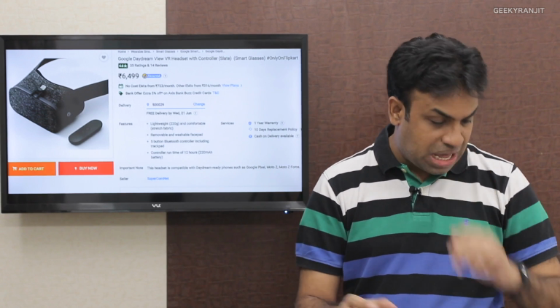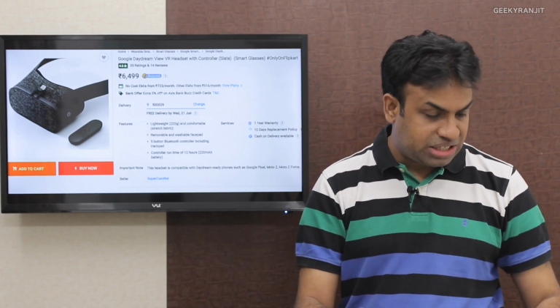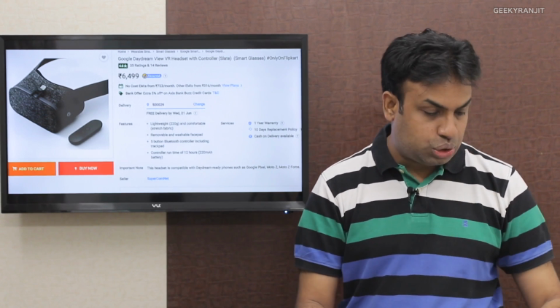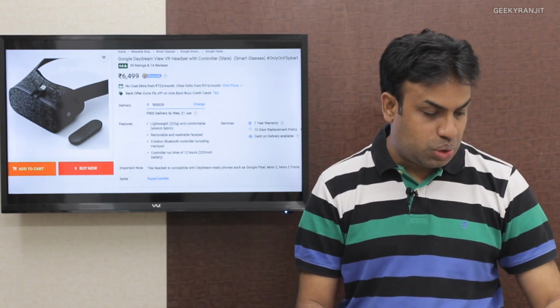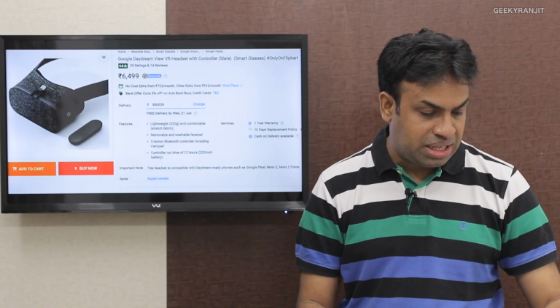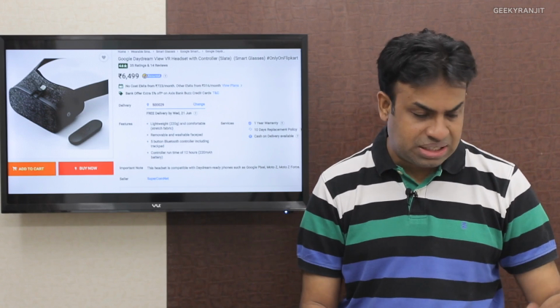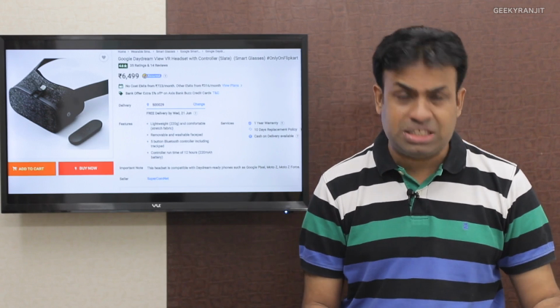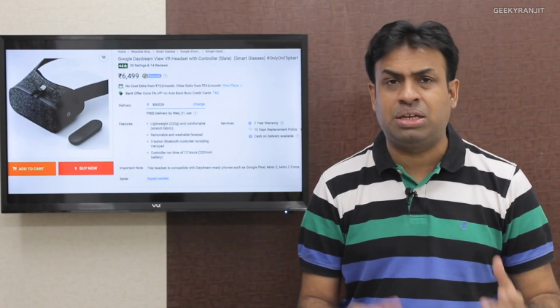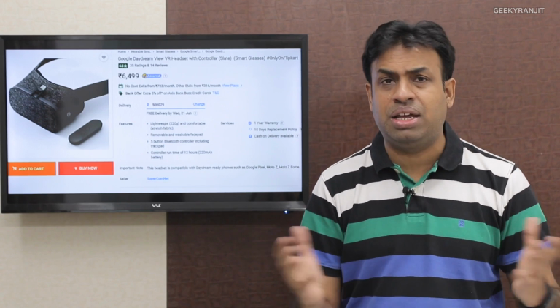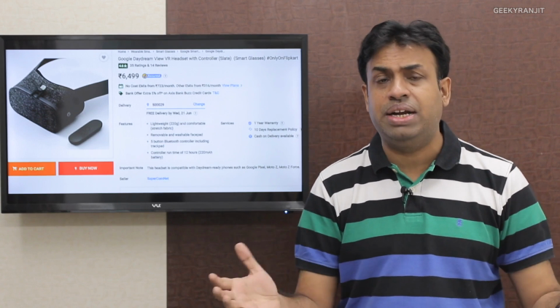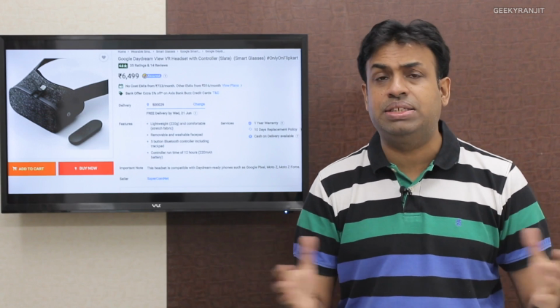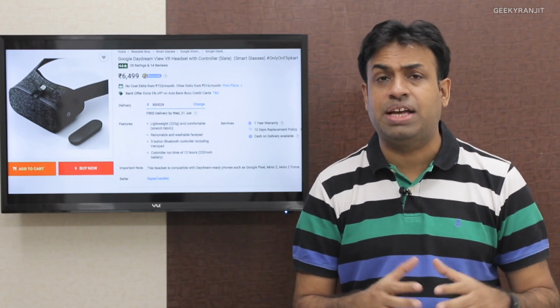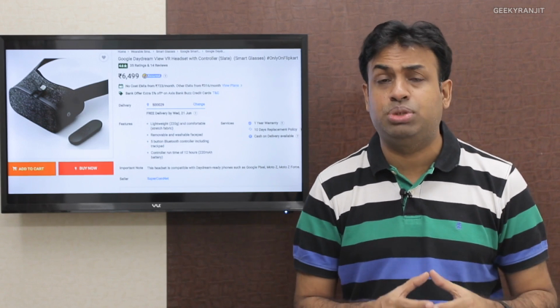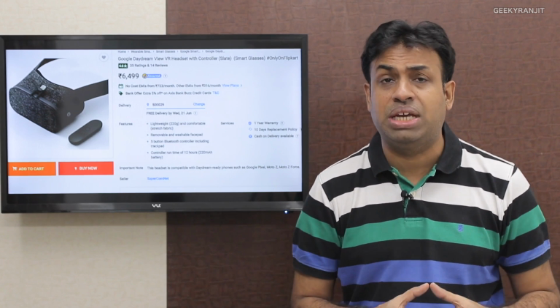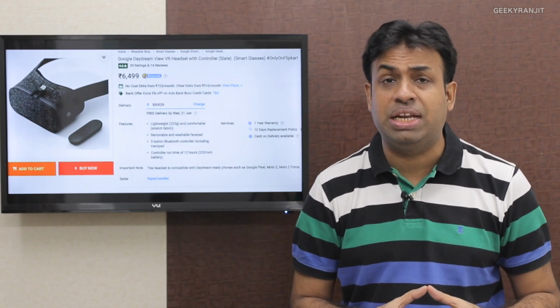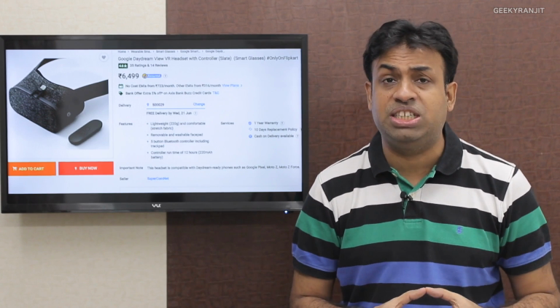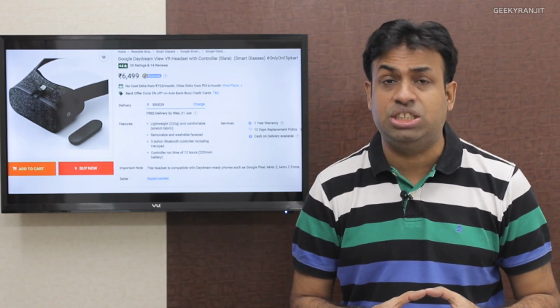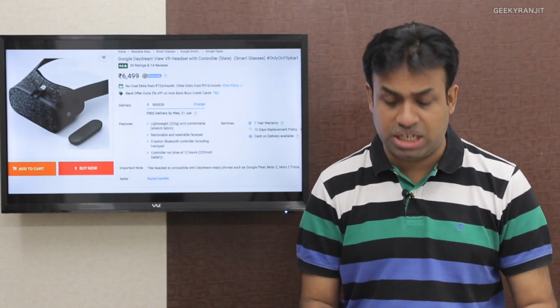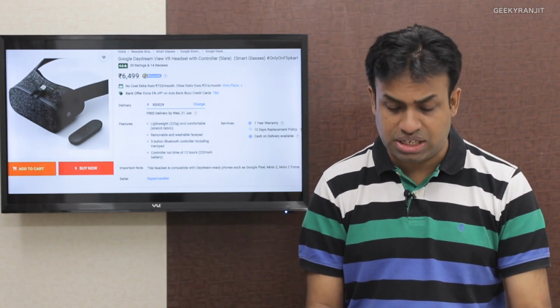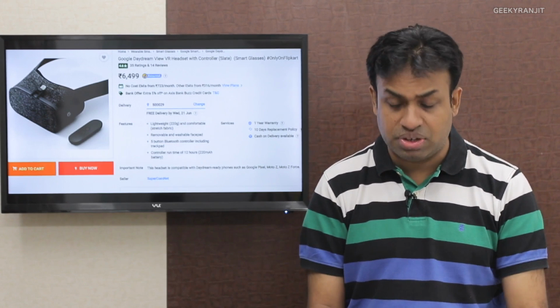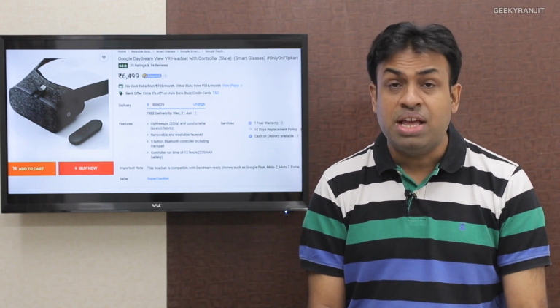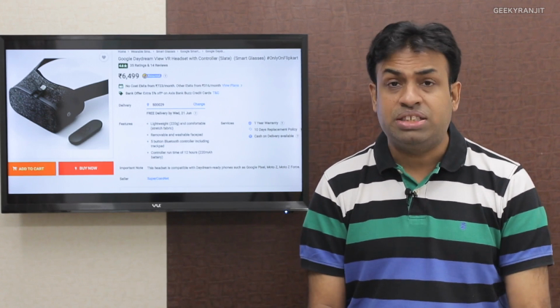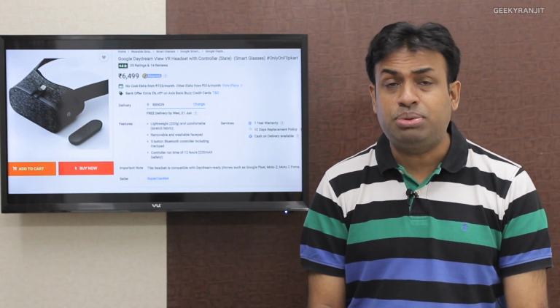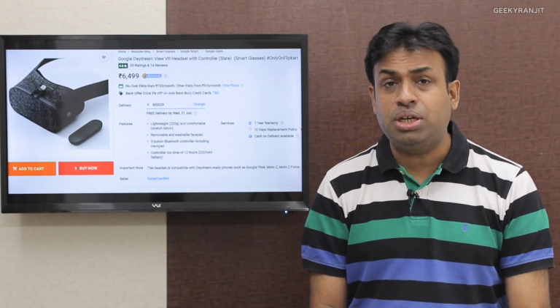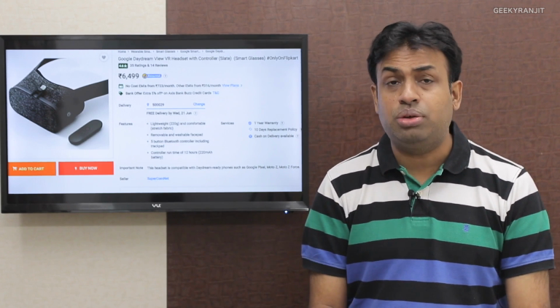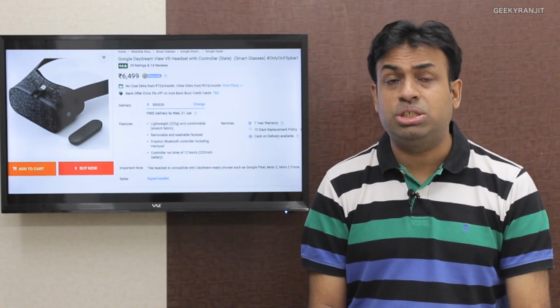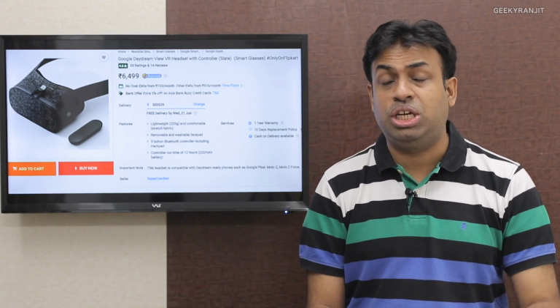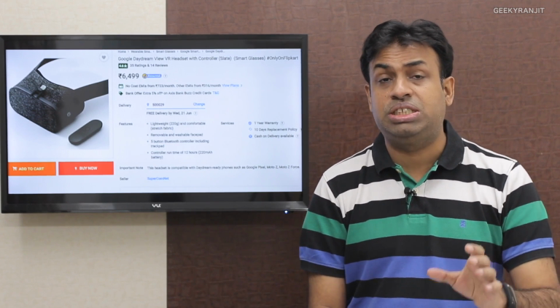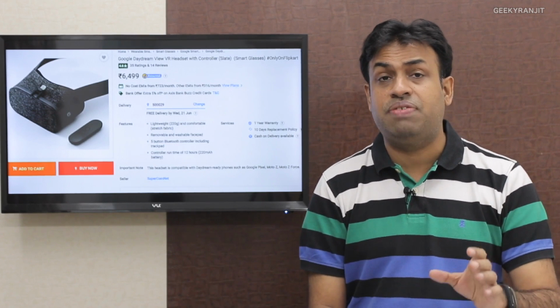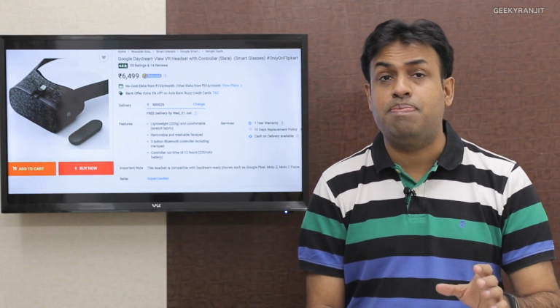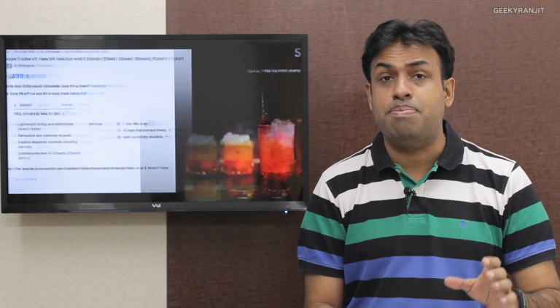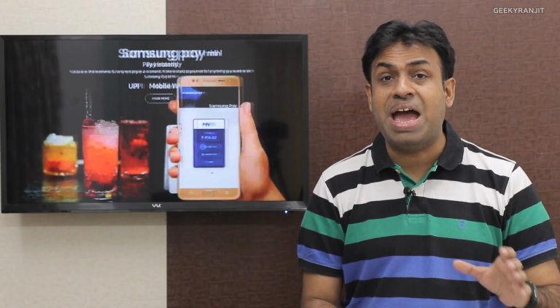Moving to the last story: the Samsung Galaxy J7.